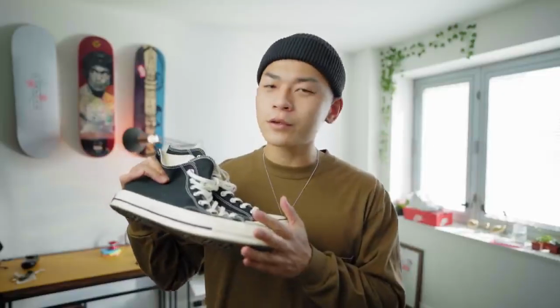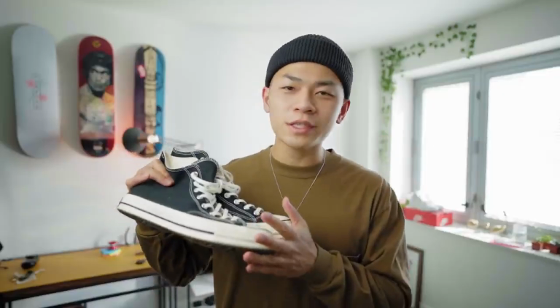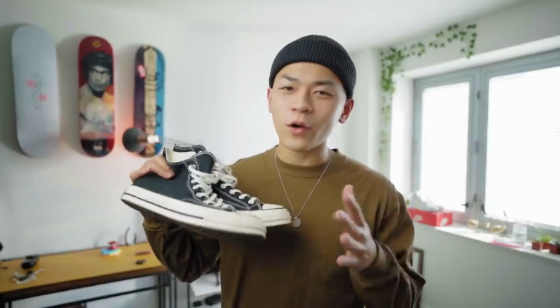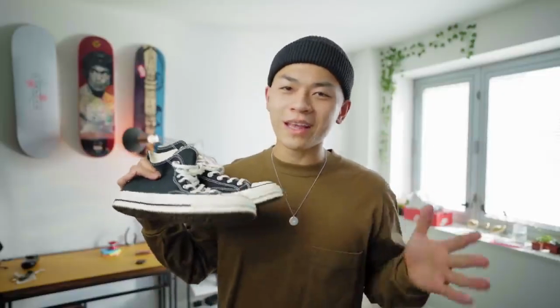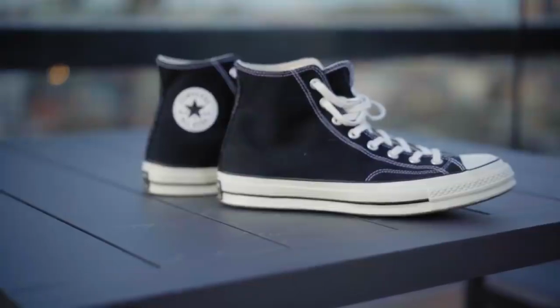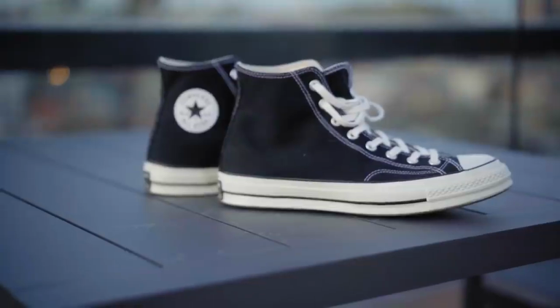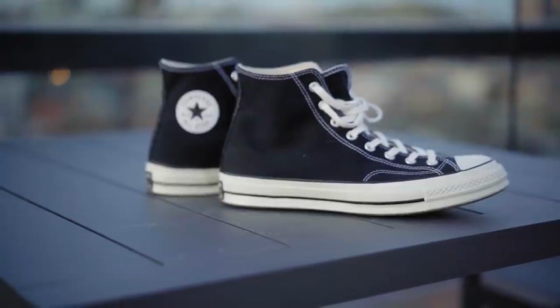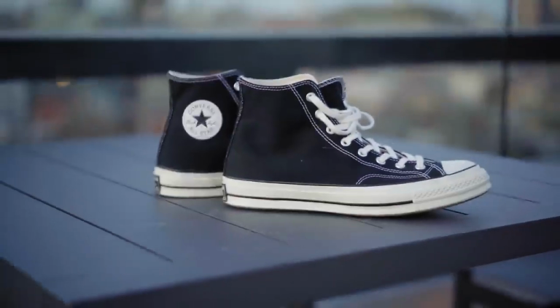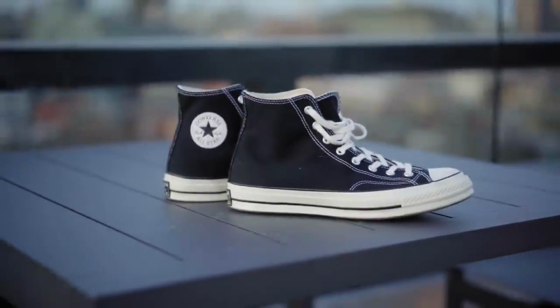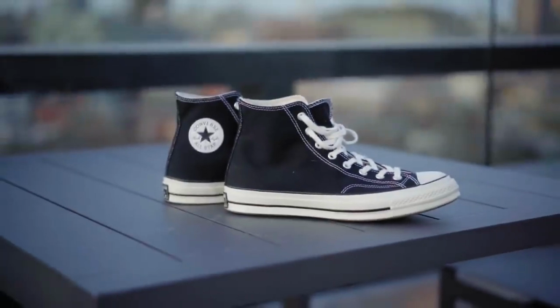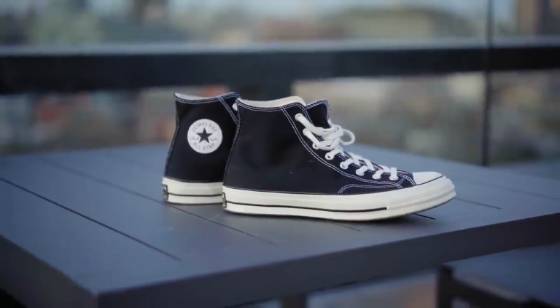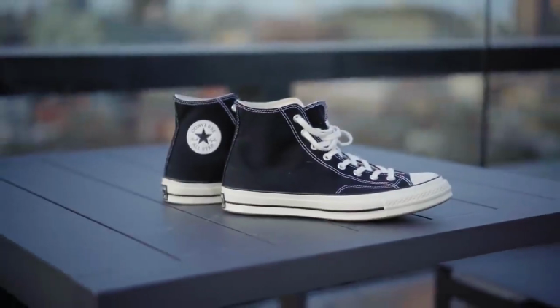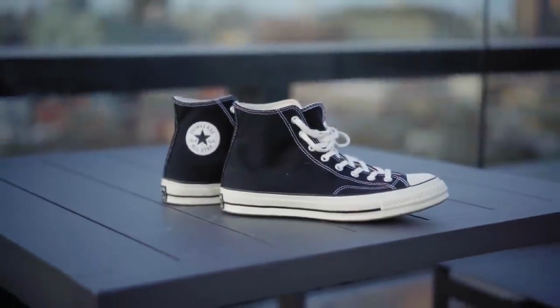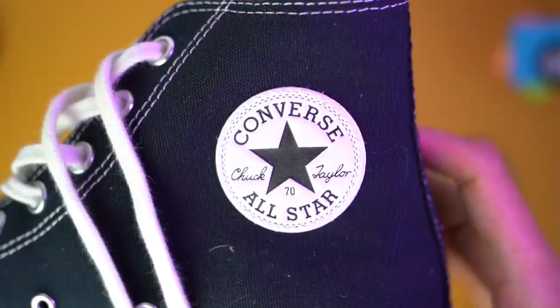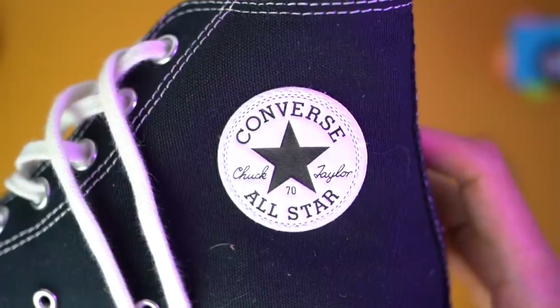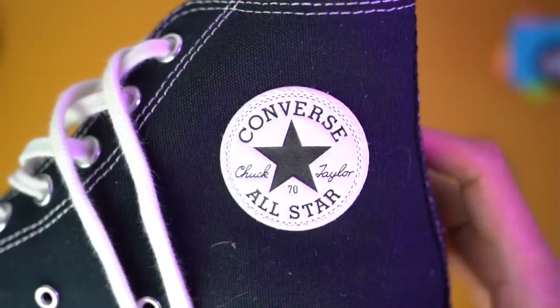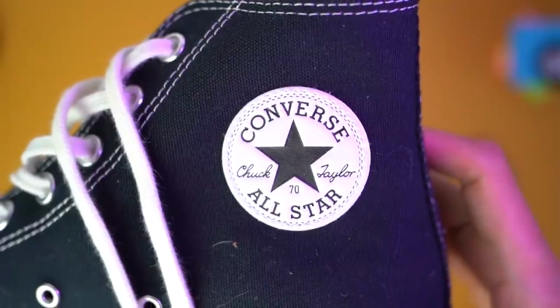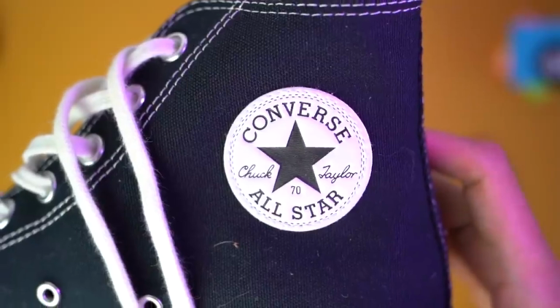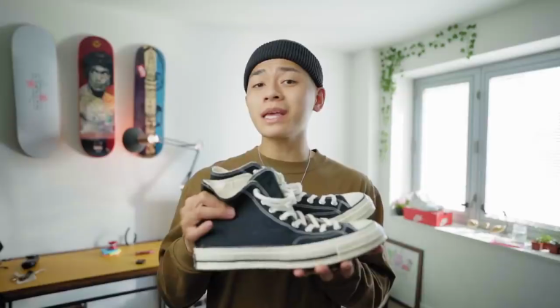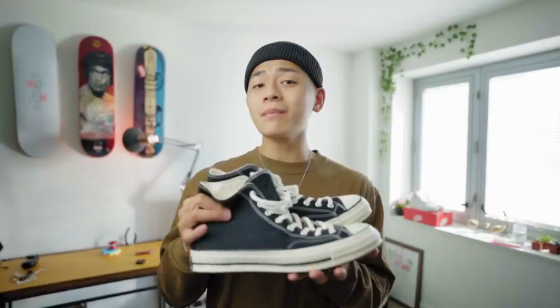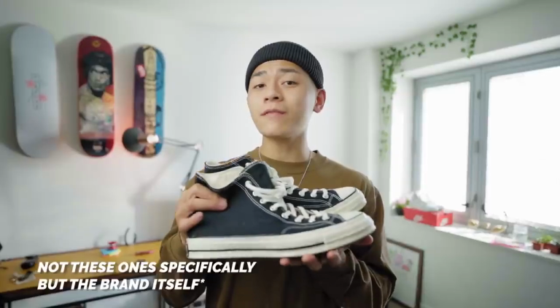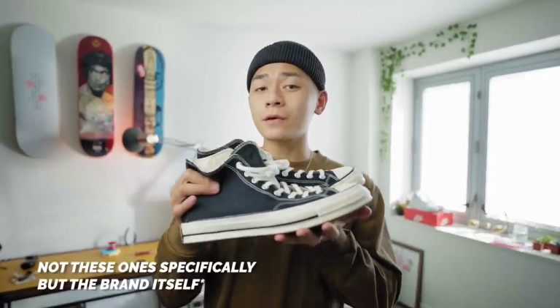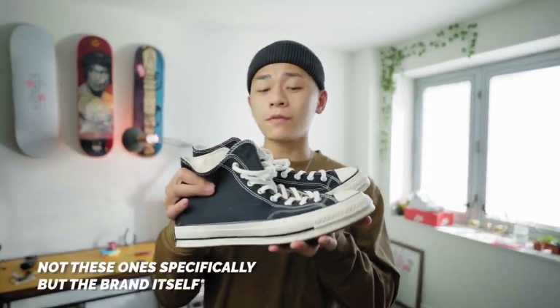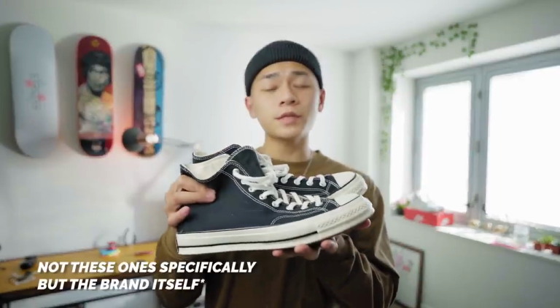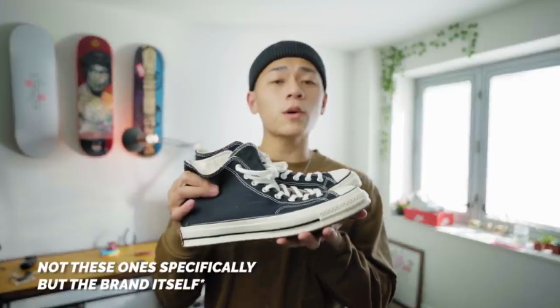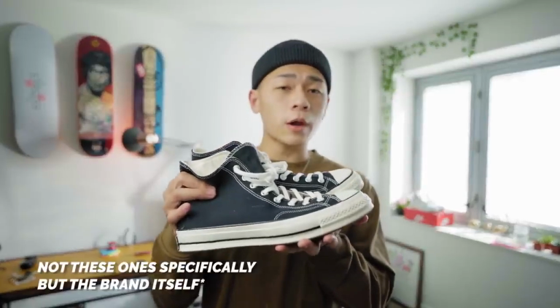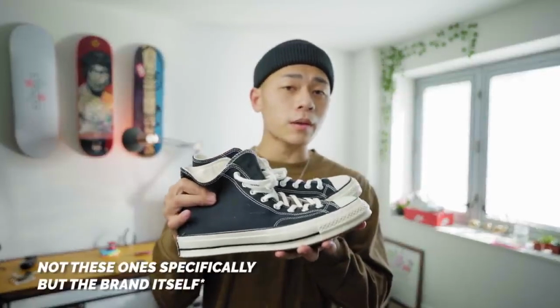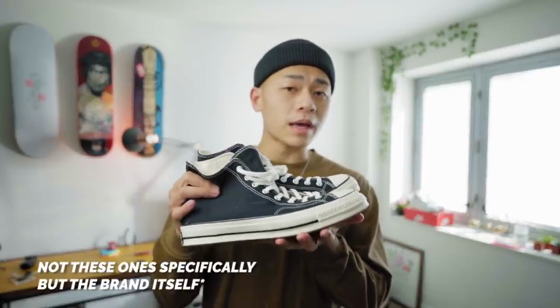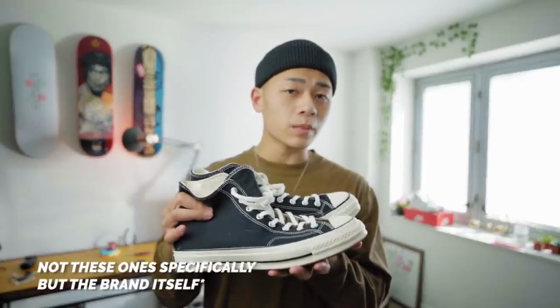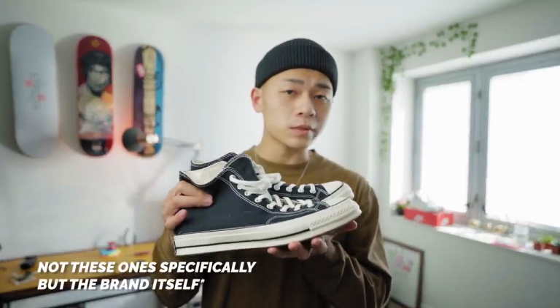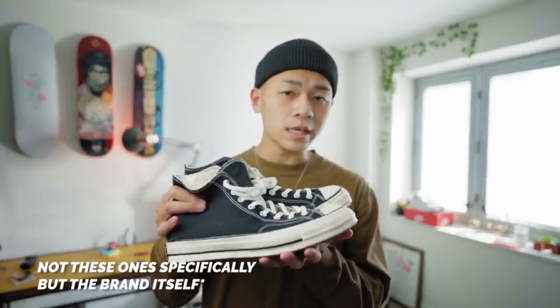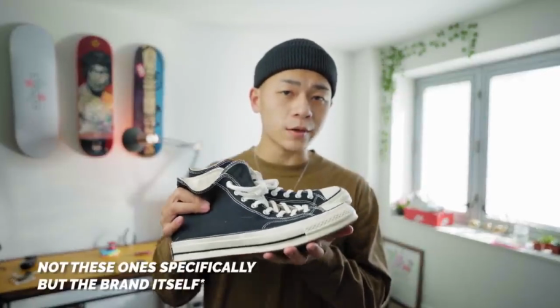Converses are a classic, having been around for over a century, and even became the first official American basketball sneaker.